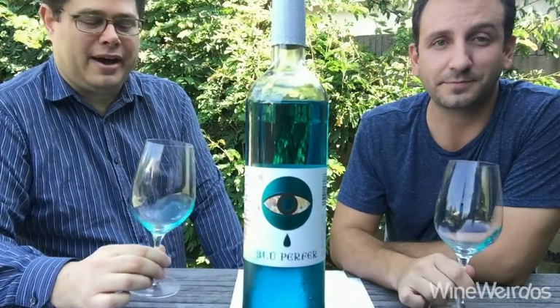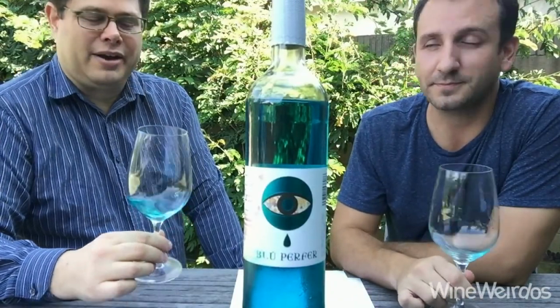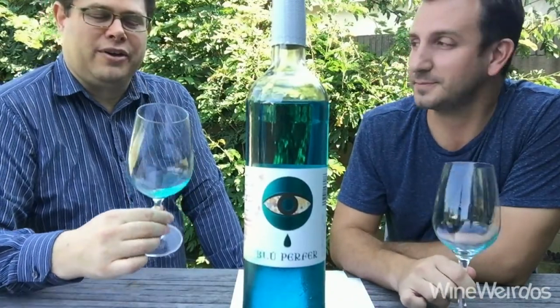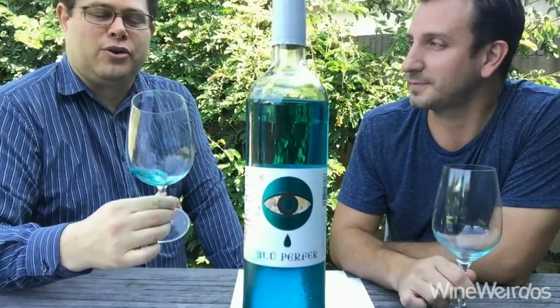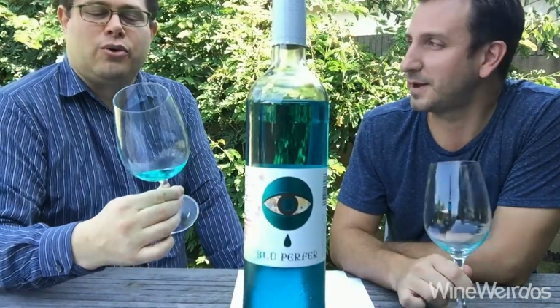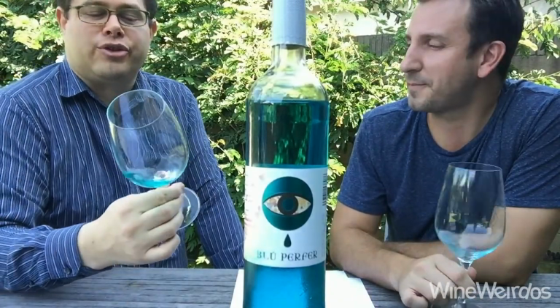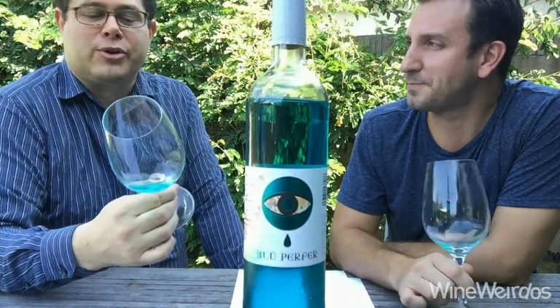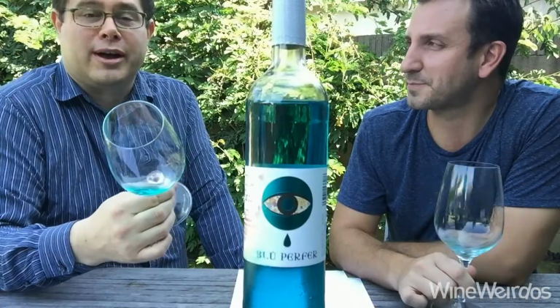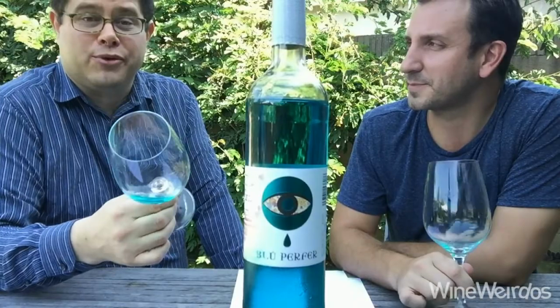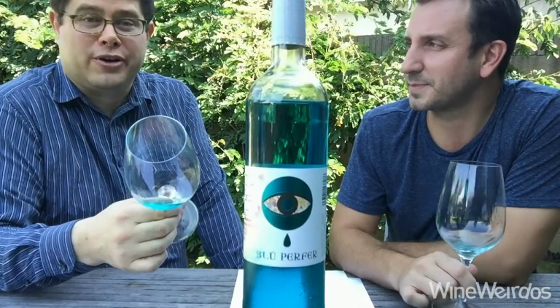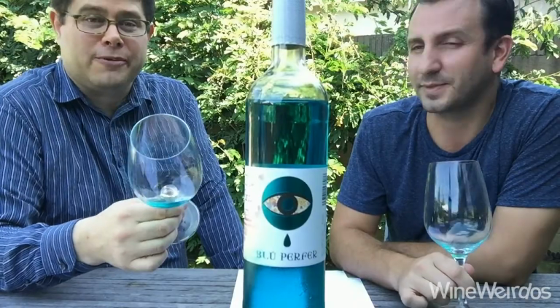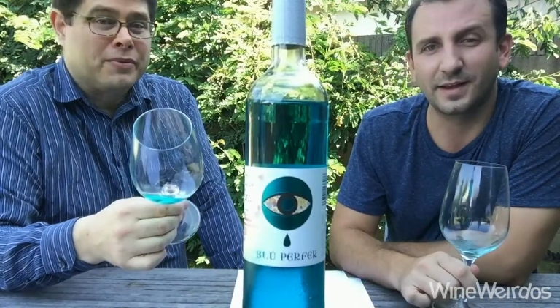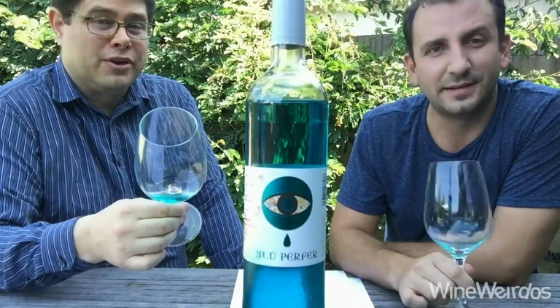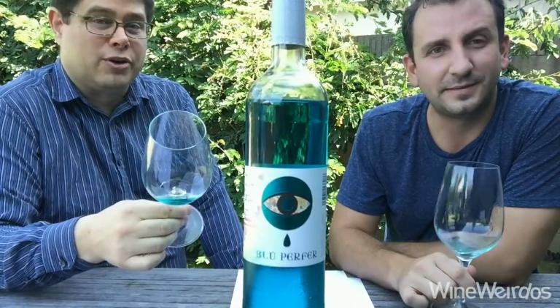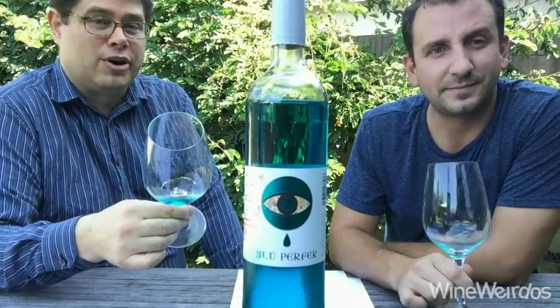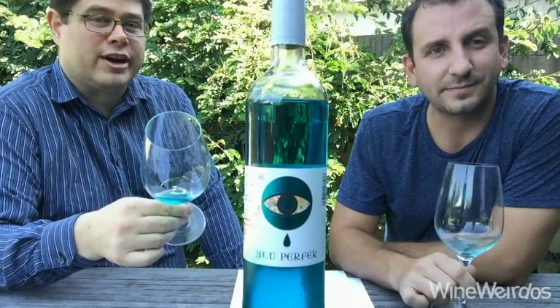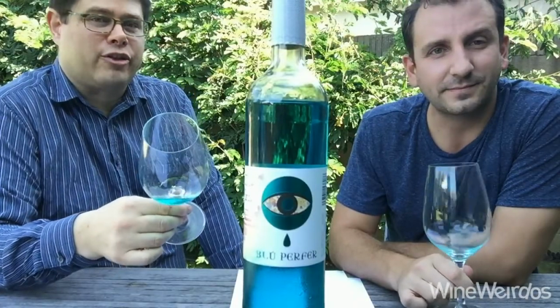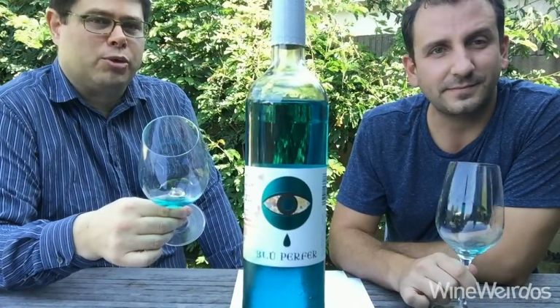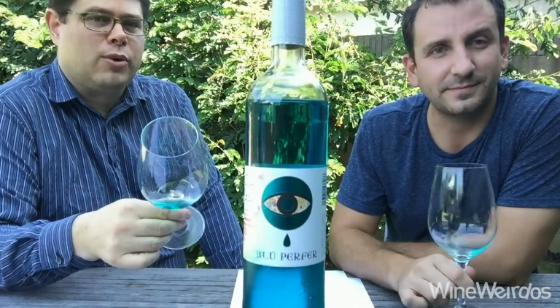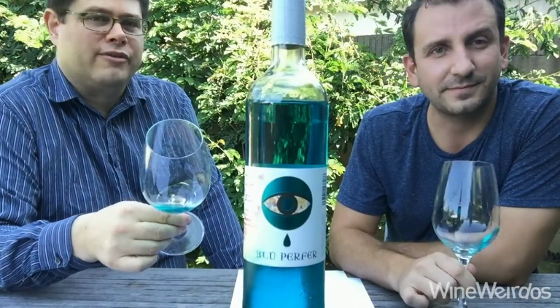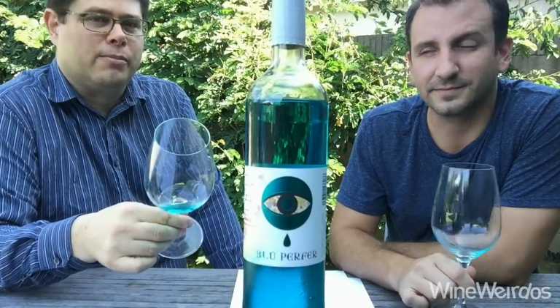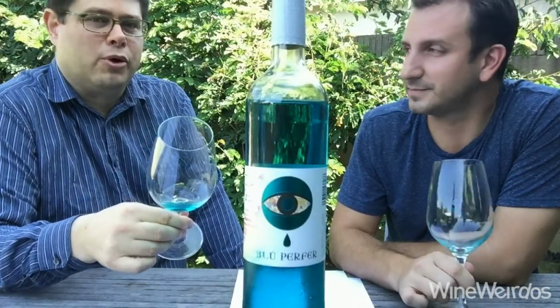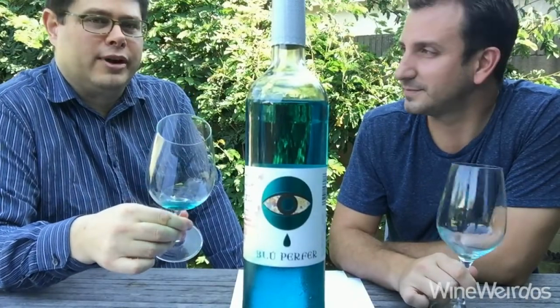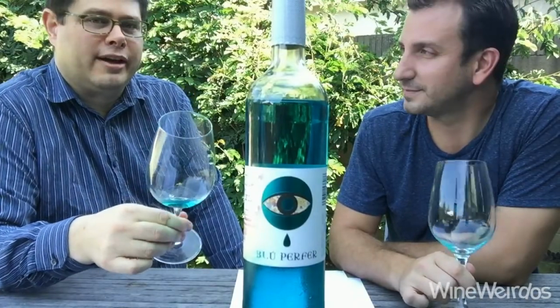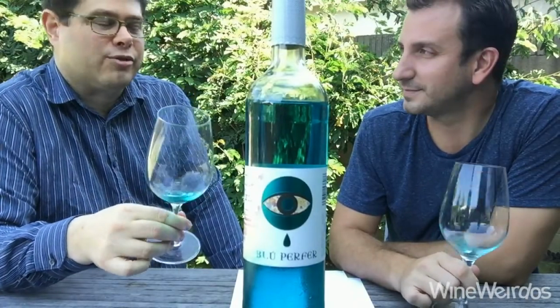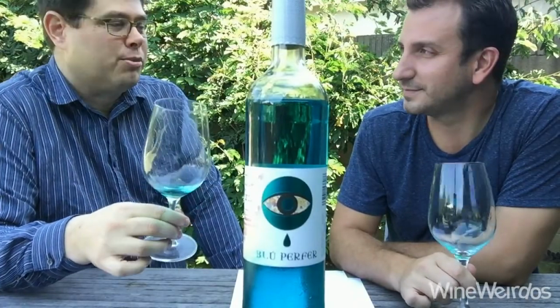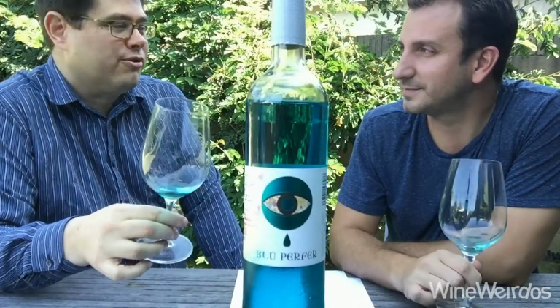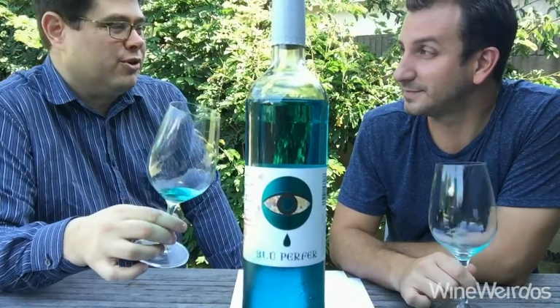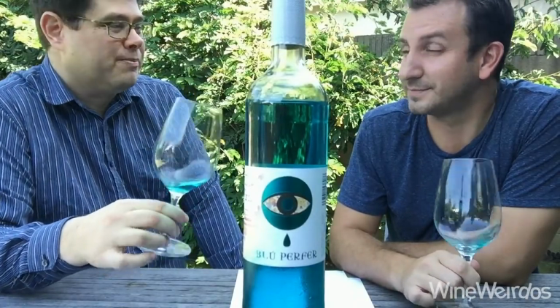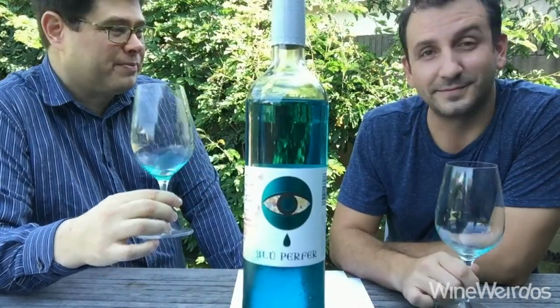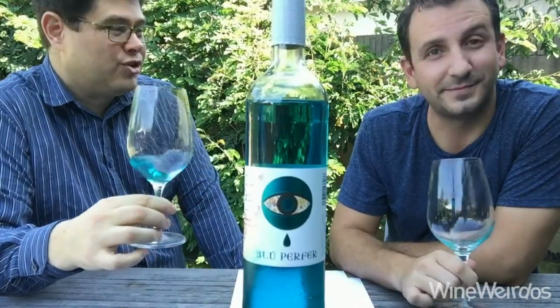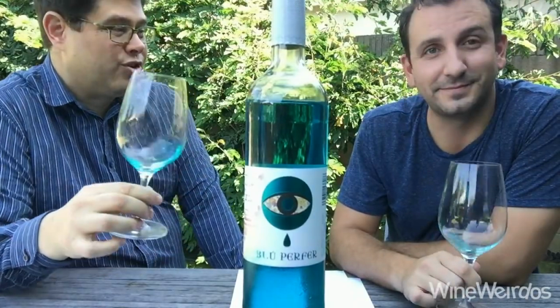Yeah, I agree. Cool summertime drinker. You're gonna want to check out the blue wine from Bodegas Prefer. Cheers!